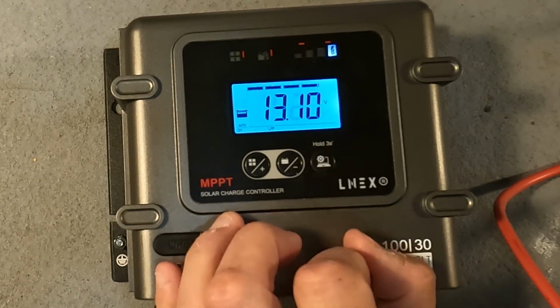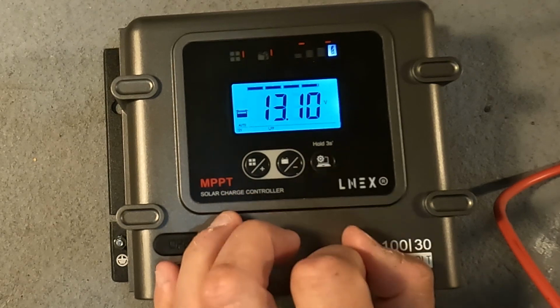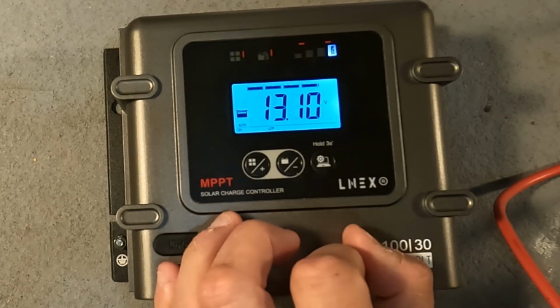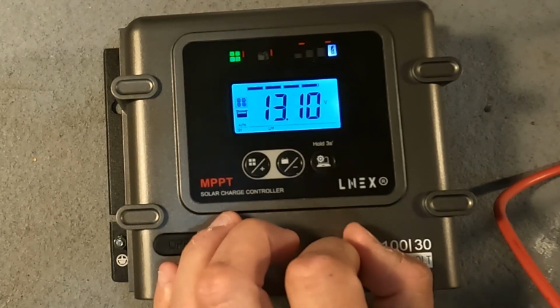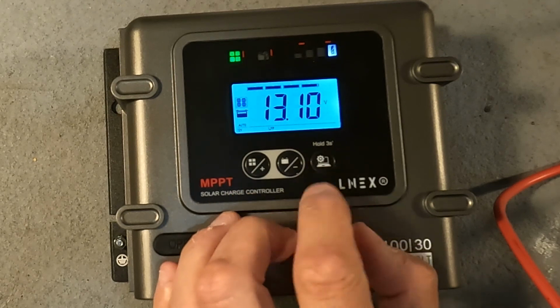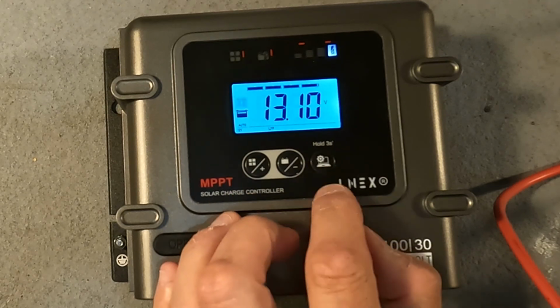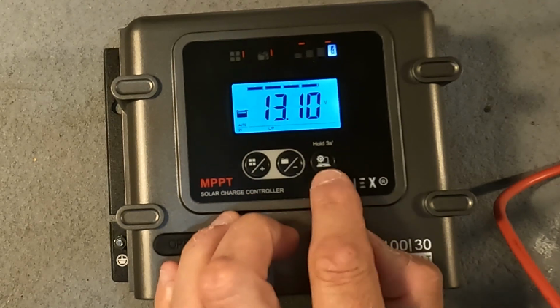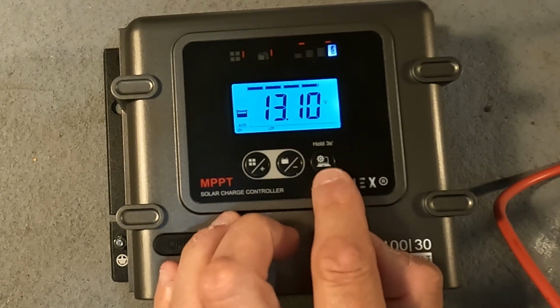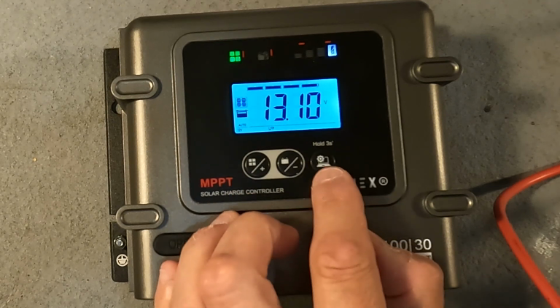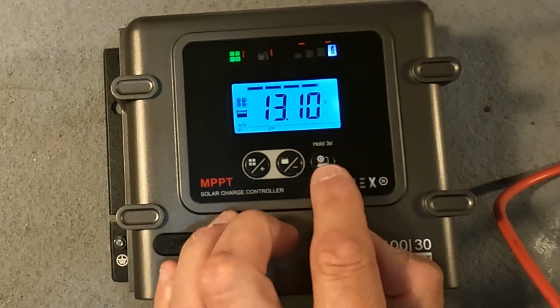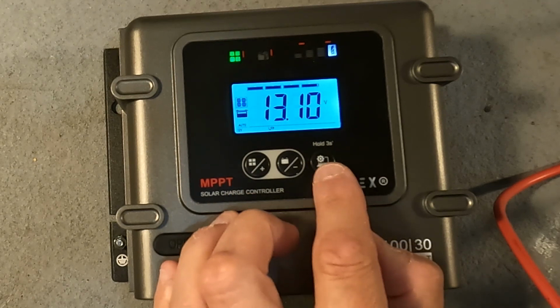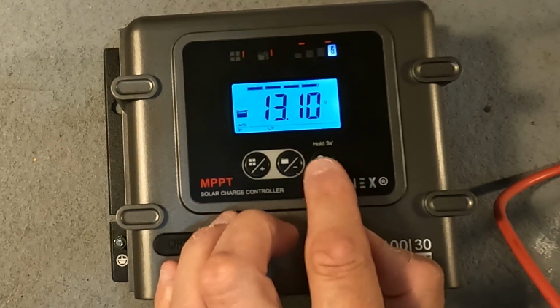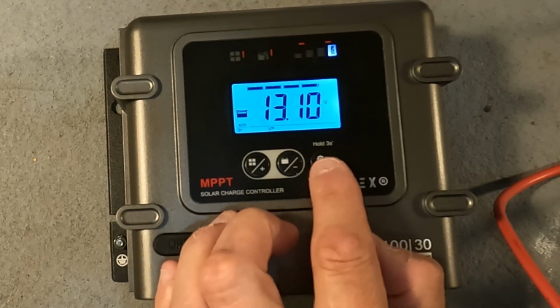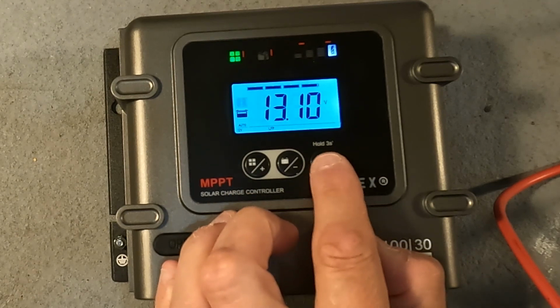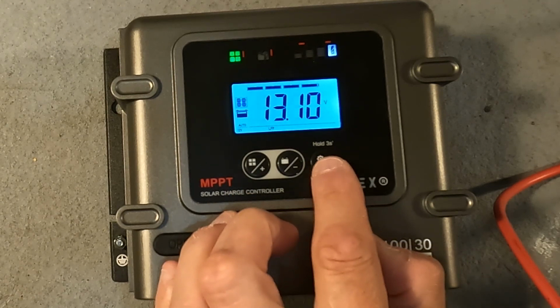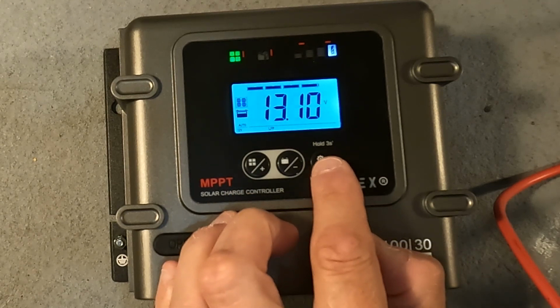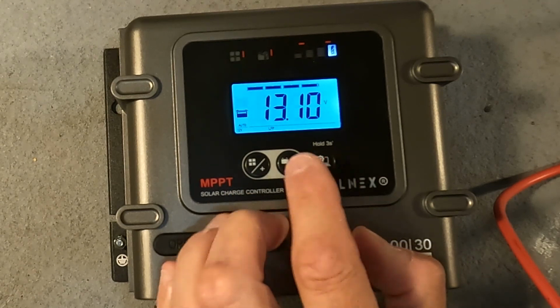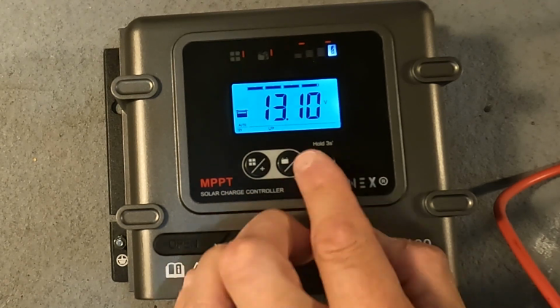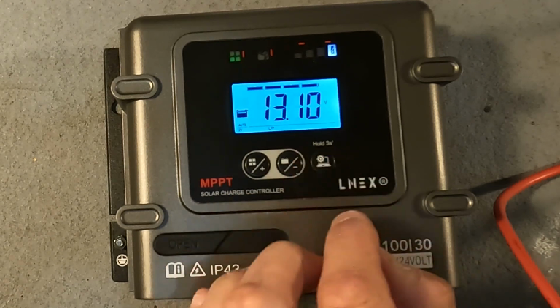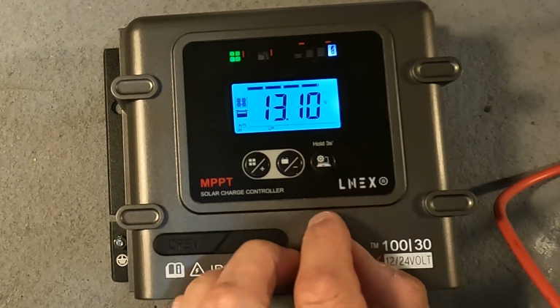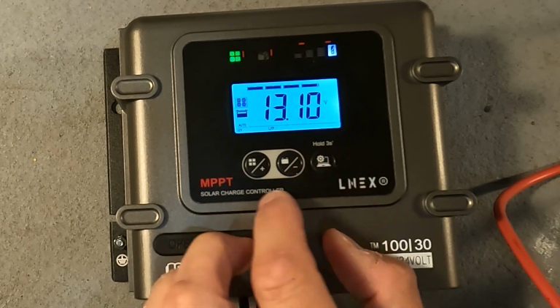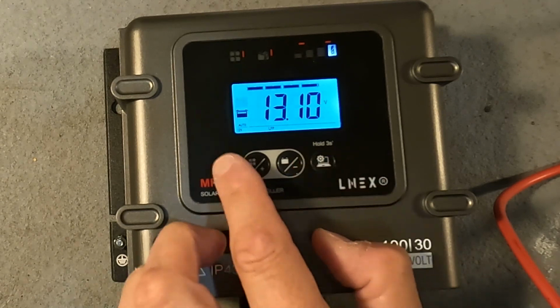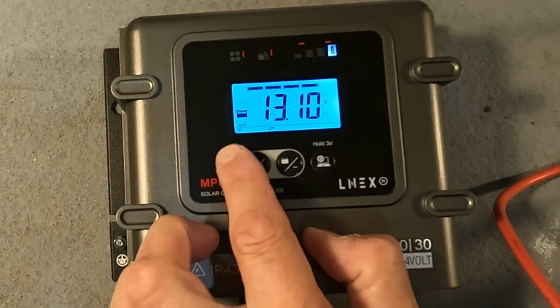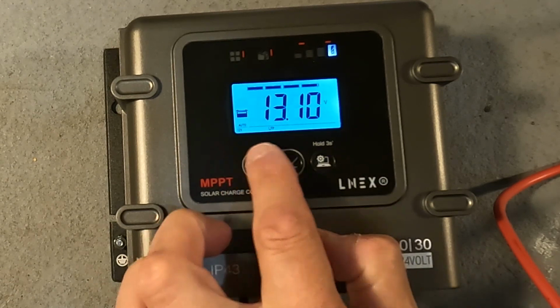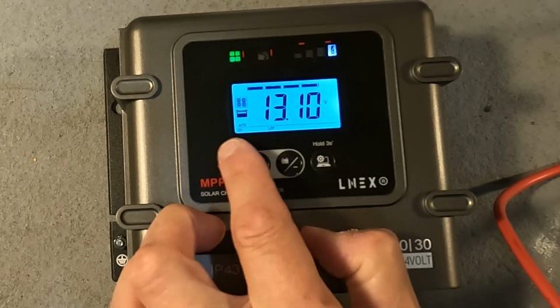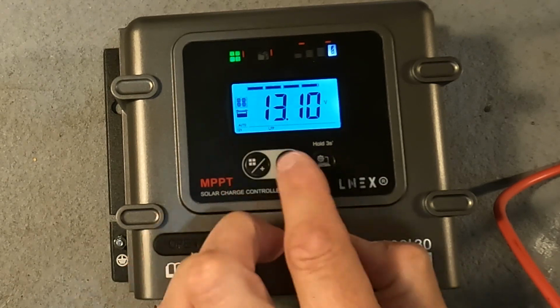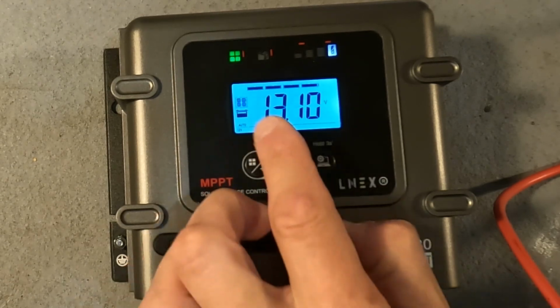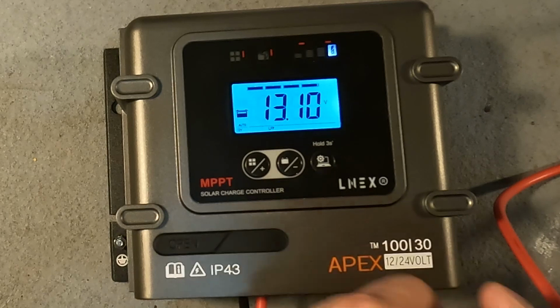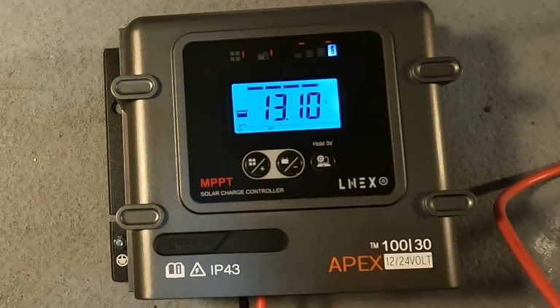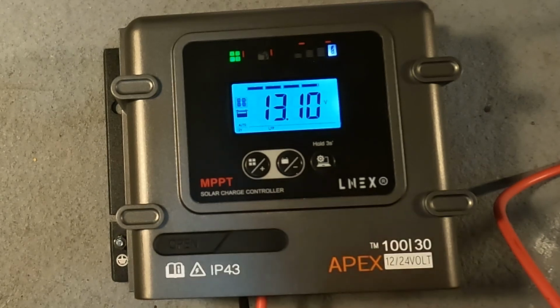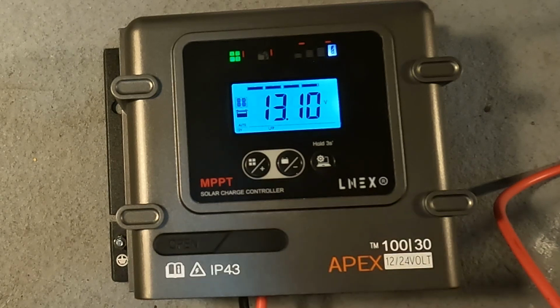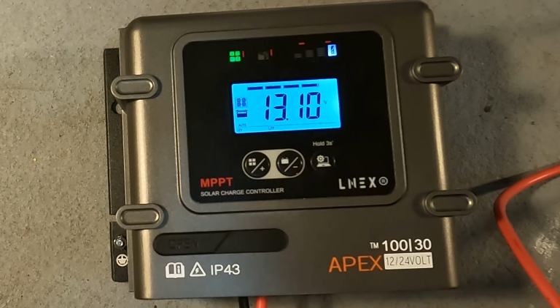Then hit the little cog — the right side button — and it saves it. Now all my settings are correct.